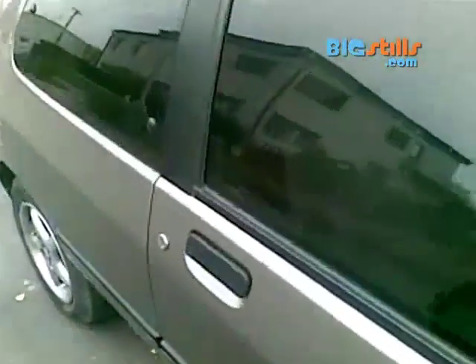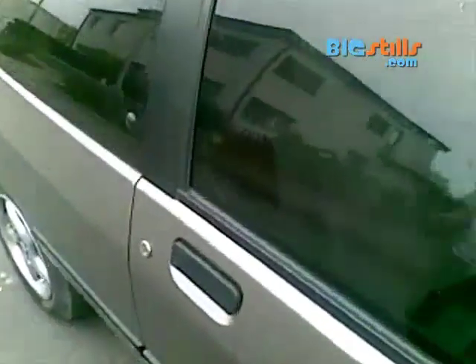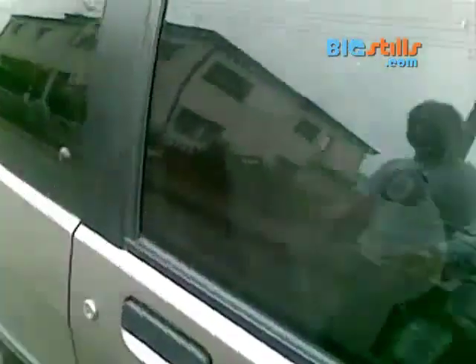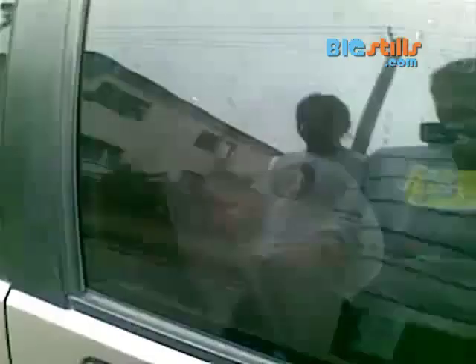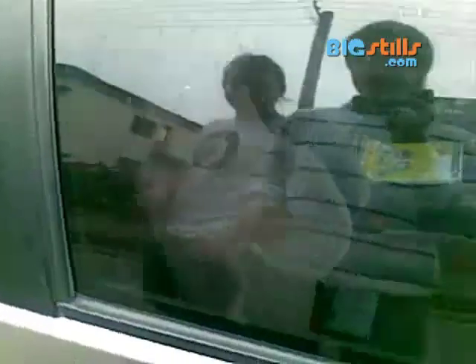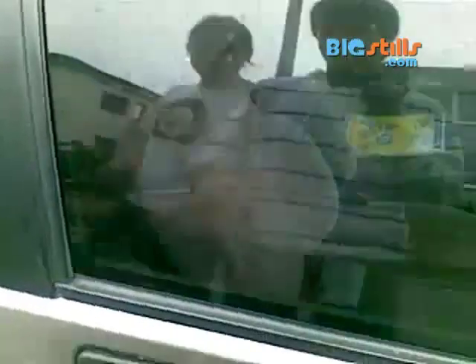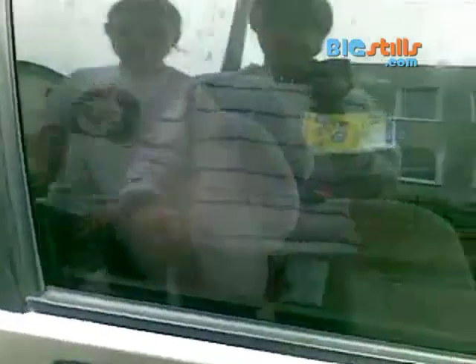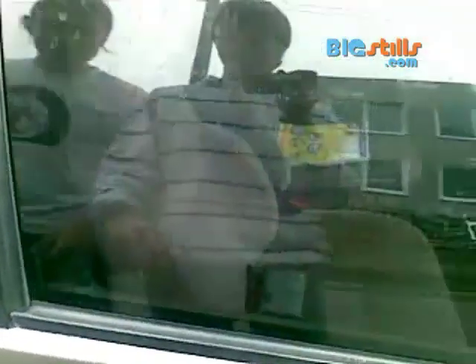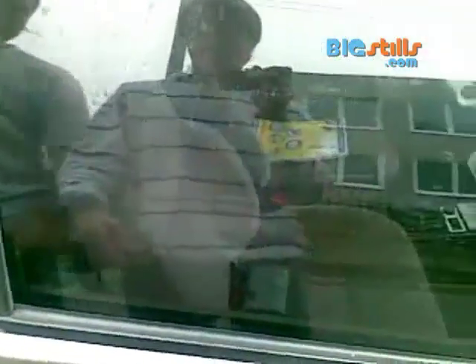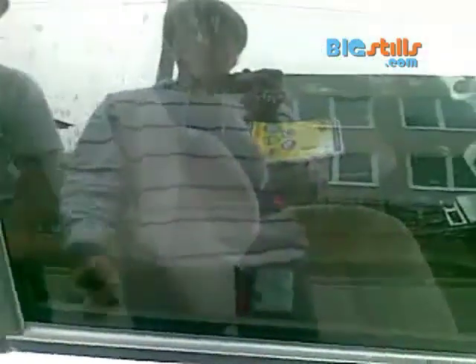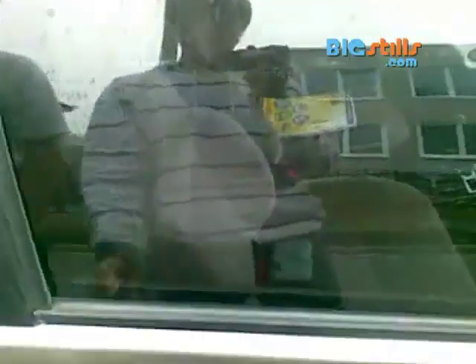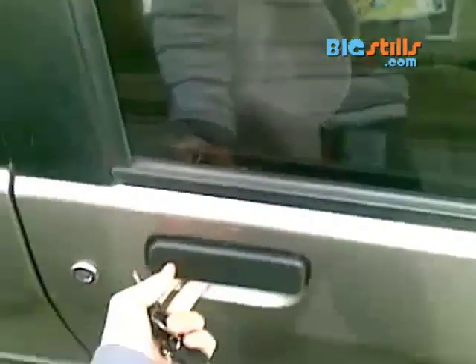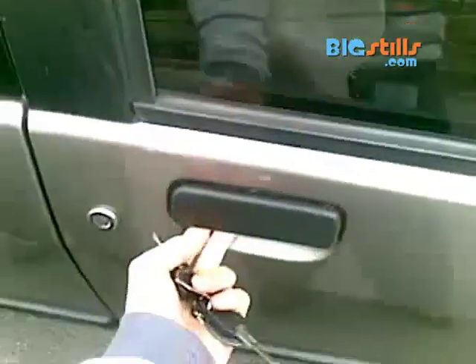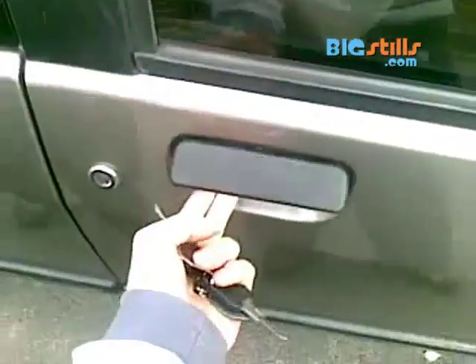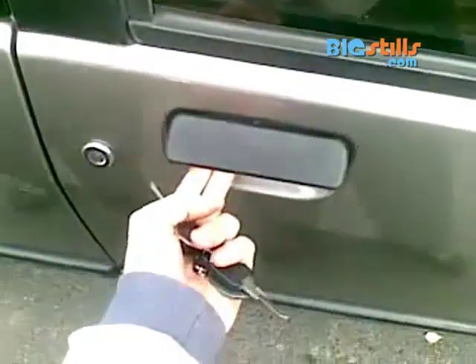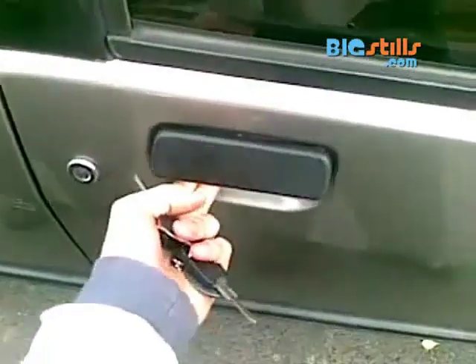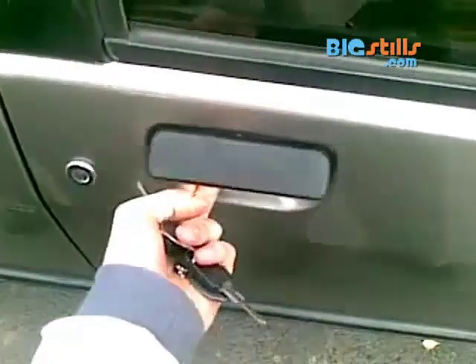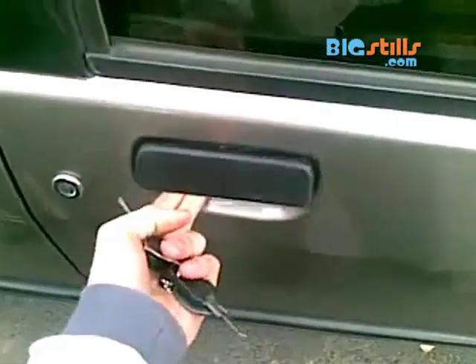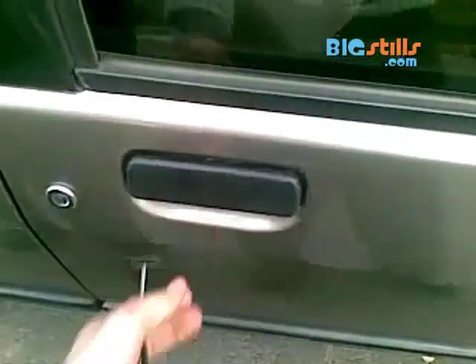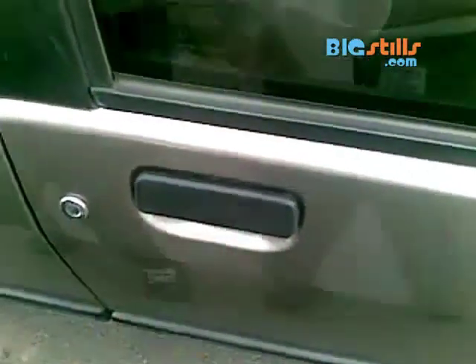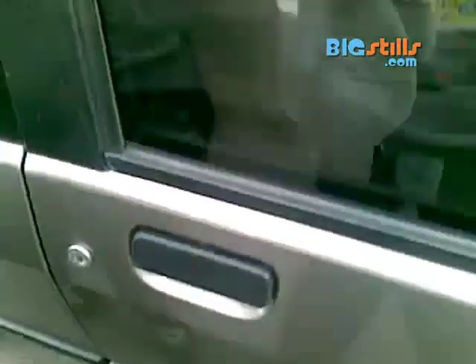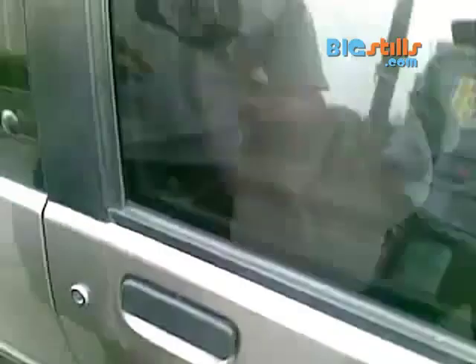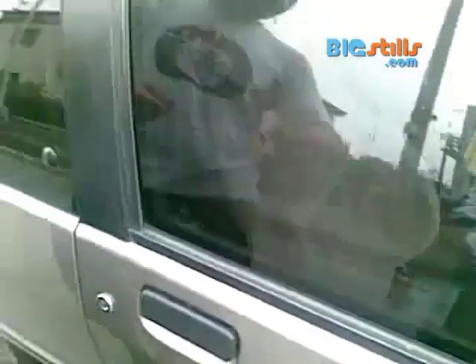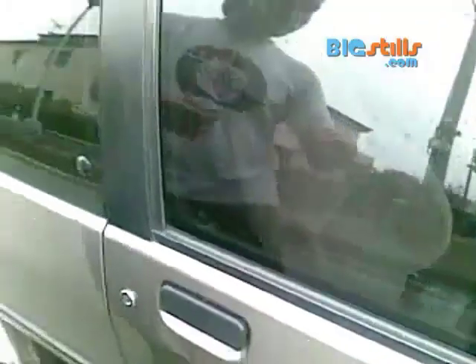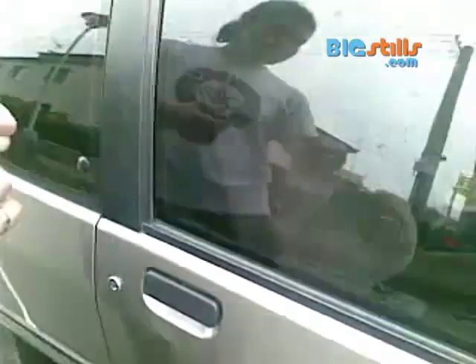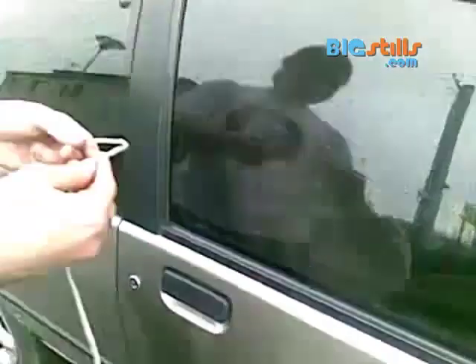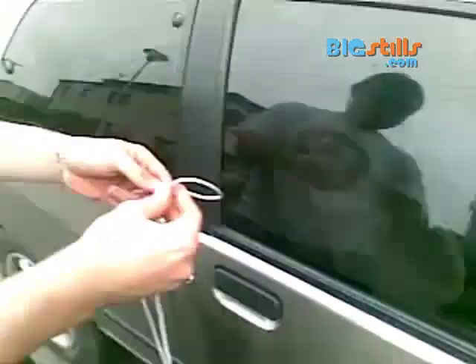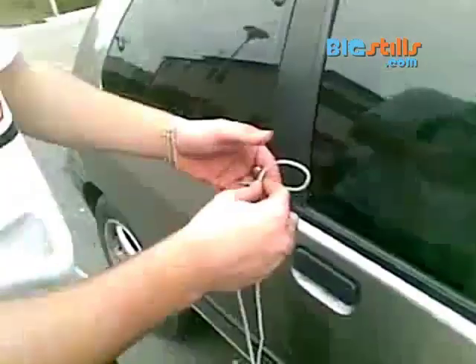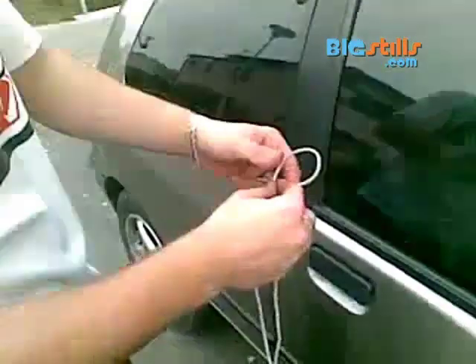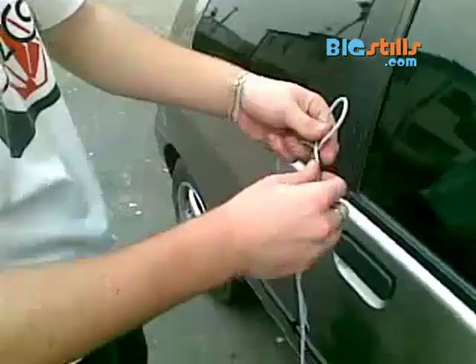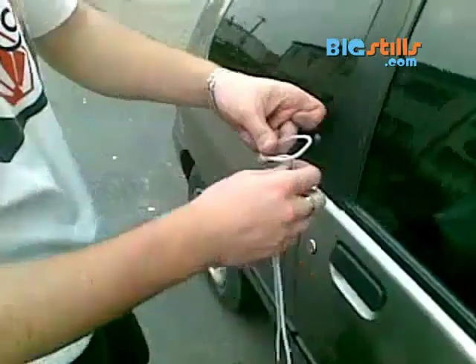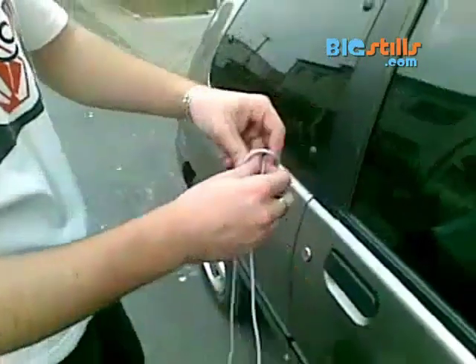Find a long piece of string. It should be skinny enough to fit between the door and door frame, but thick enough to be sturdy.